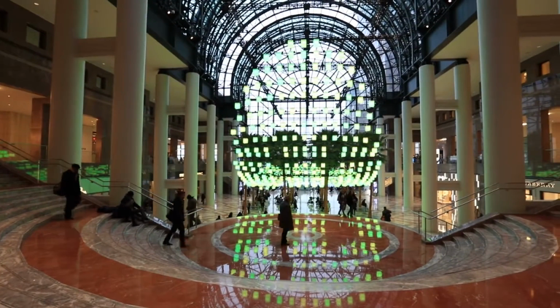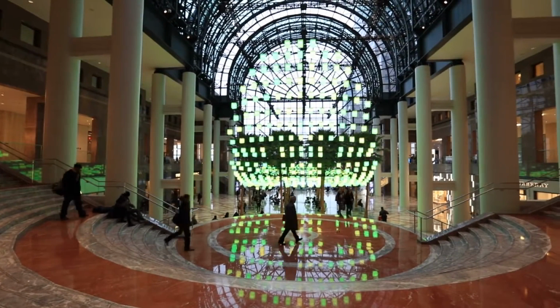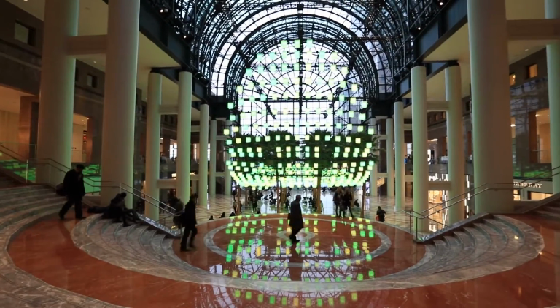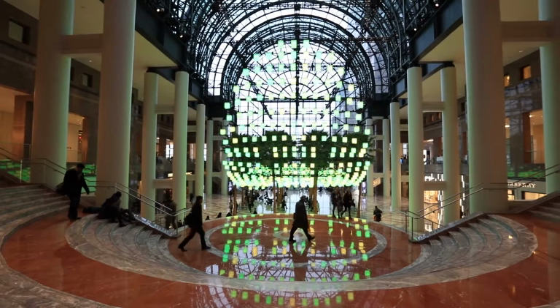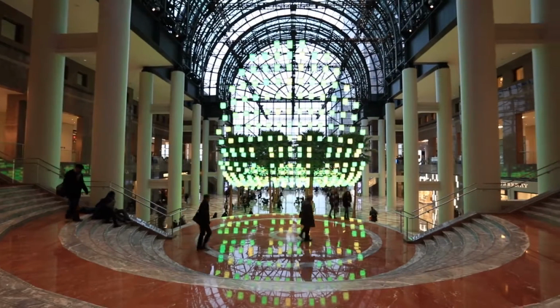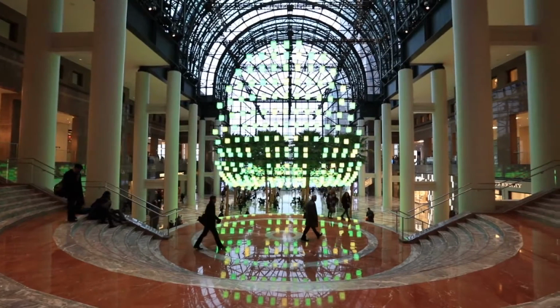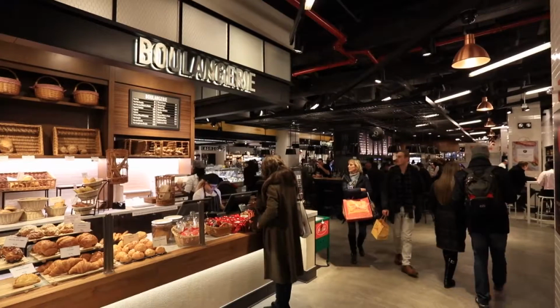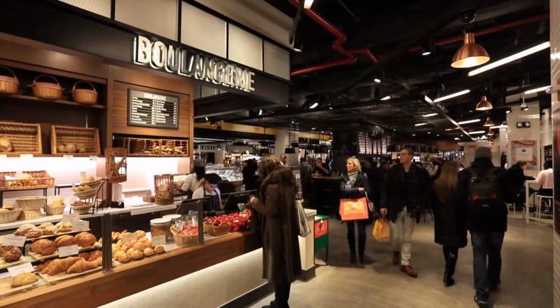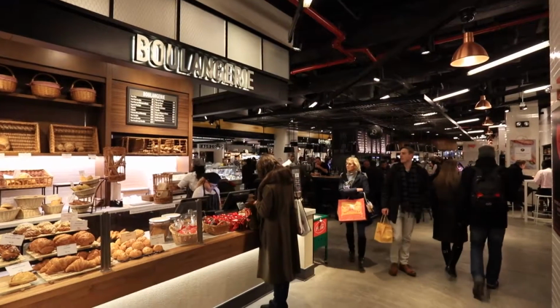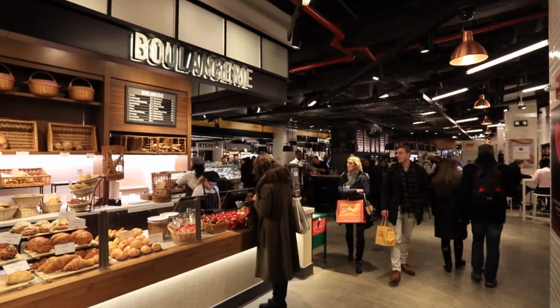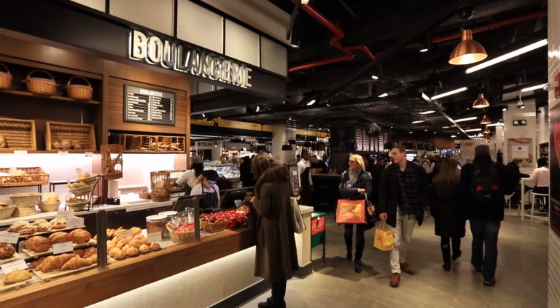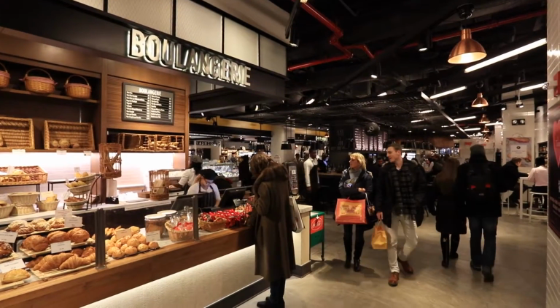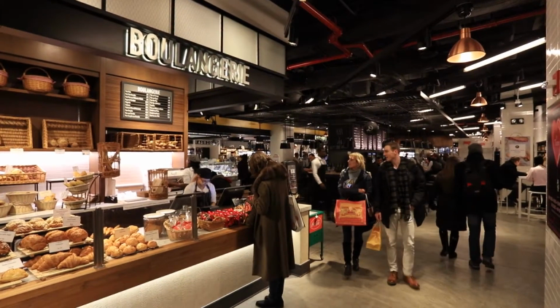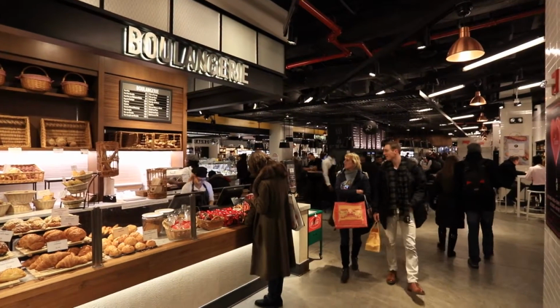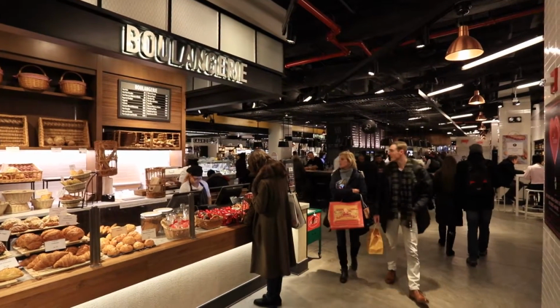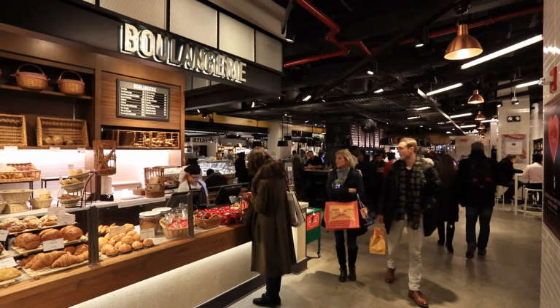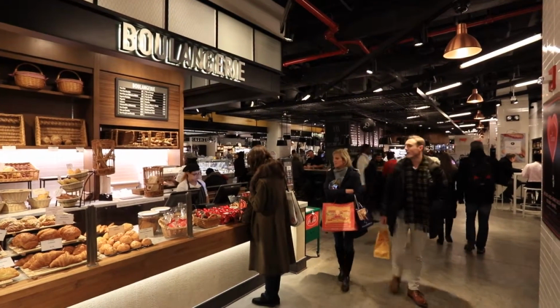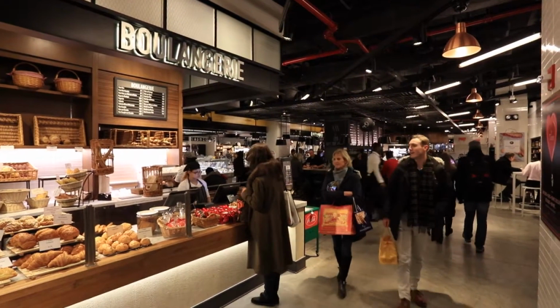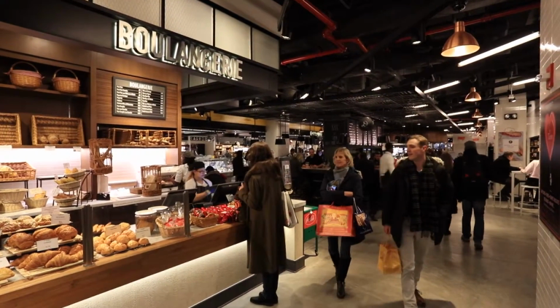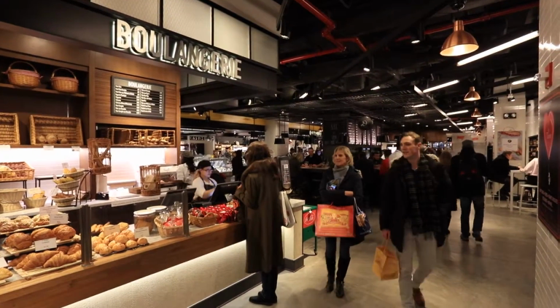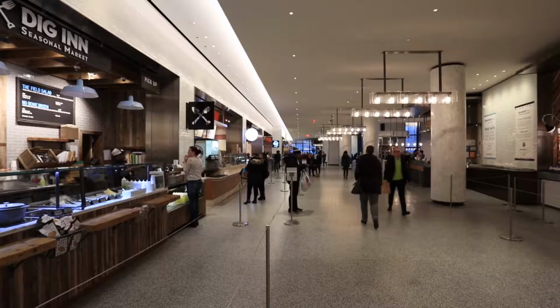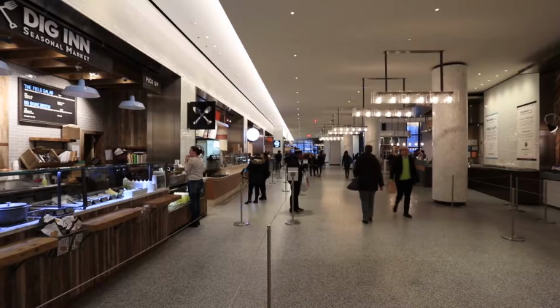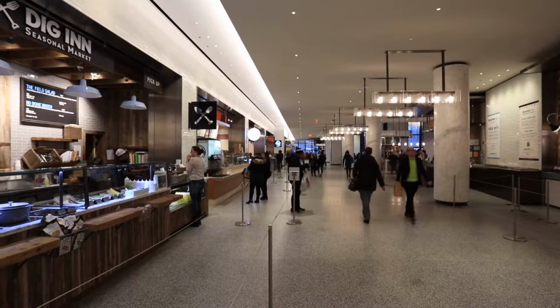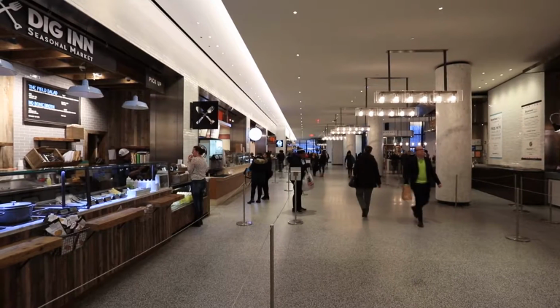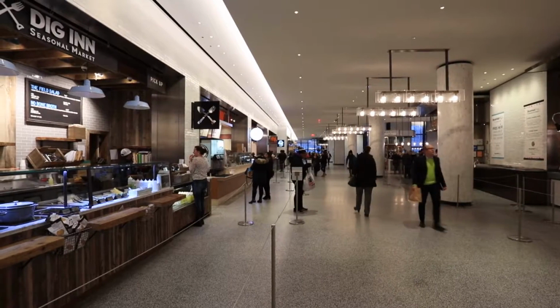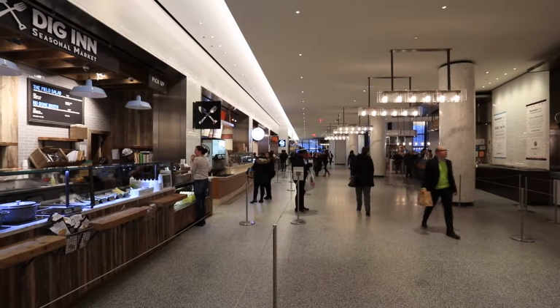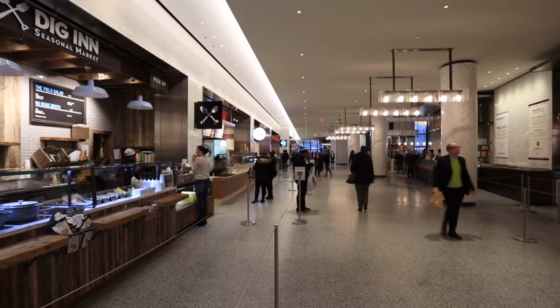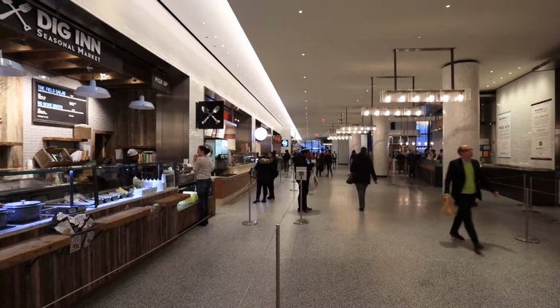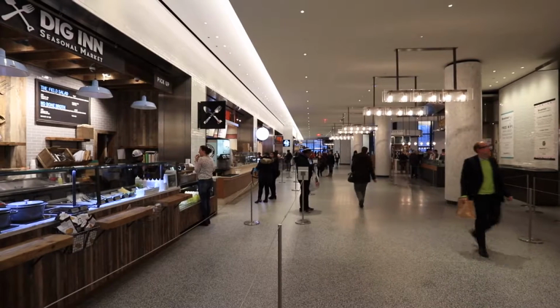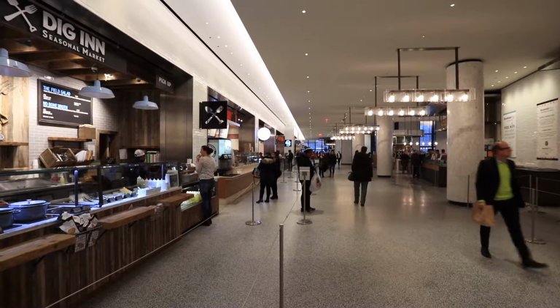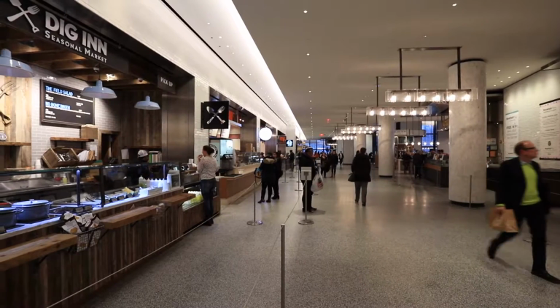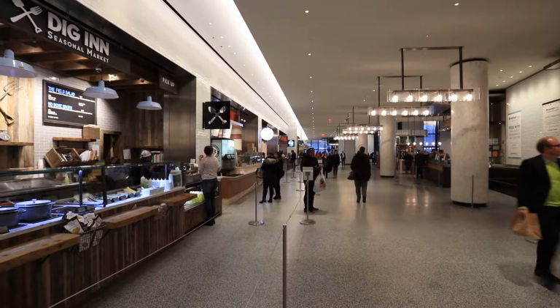Brands include Hermès, Burberry, and Salvatore Ferragamo. The food court has a wide range of eateries and is crowned by Le District Food Market and the Beaubourg Restaurant.